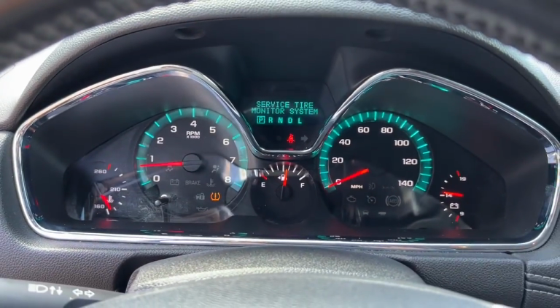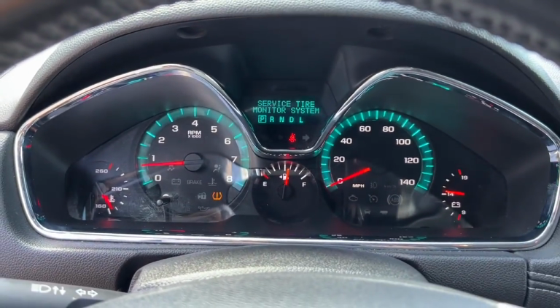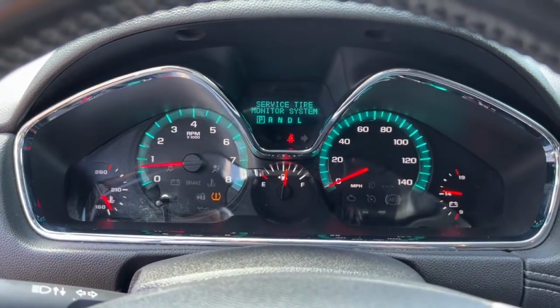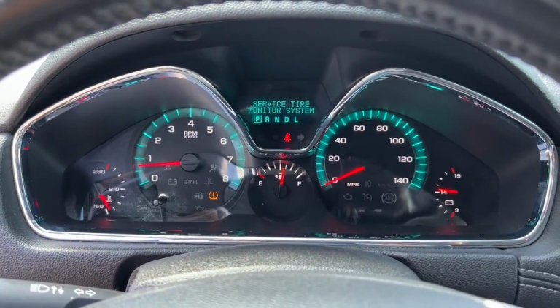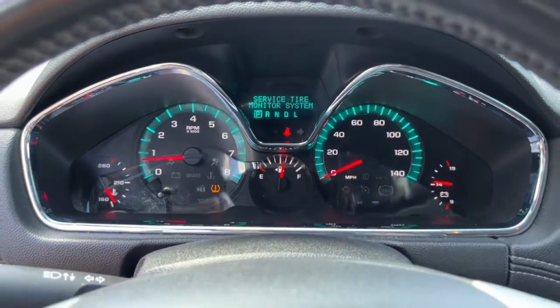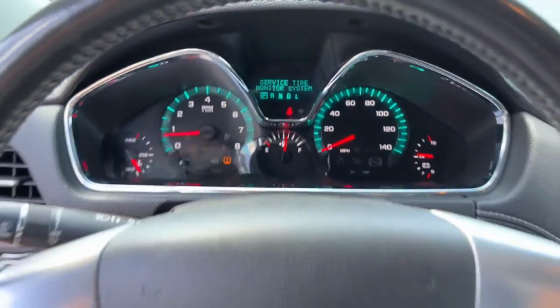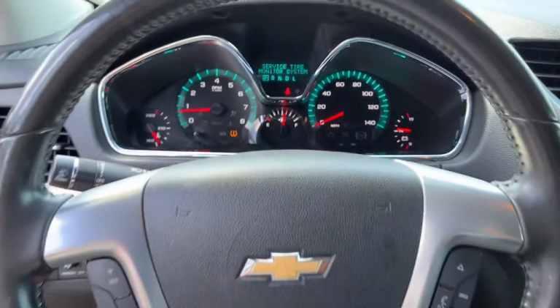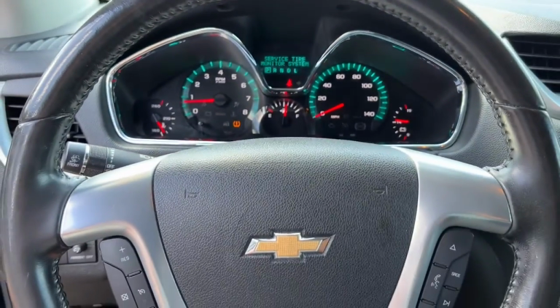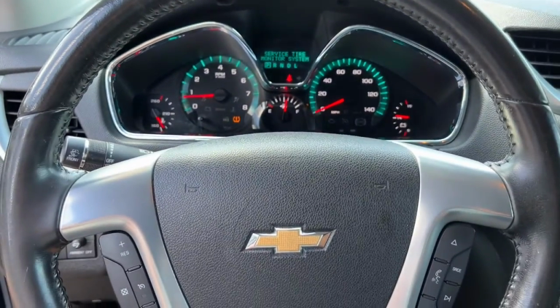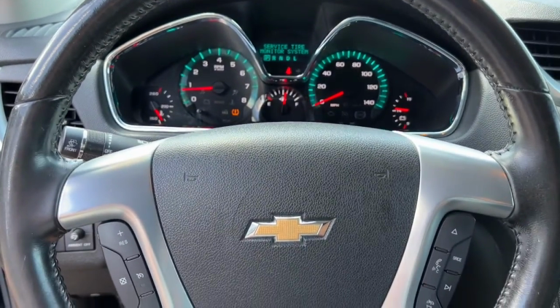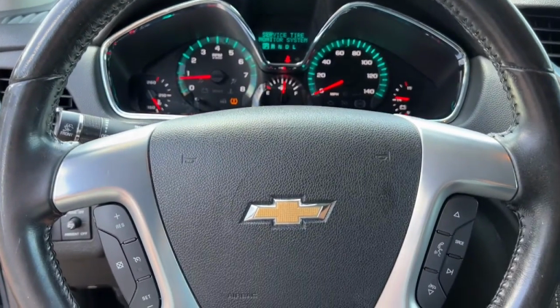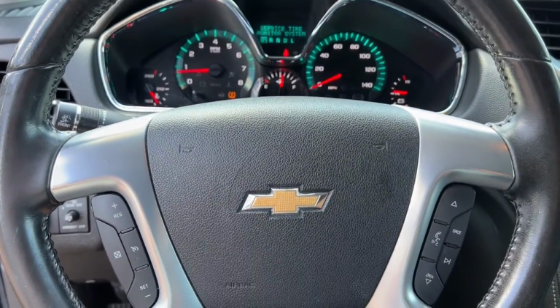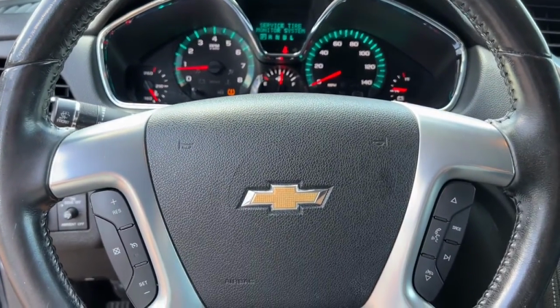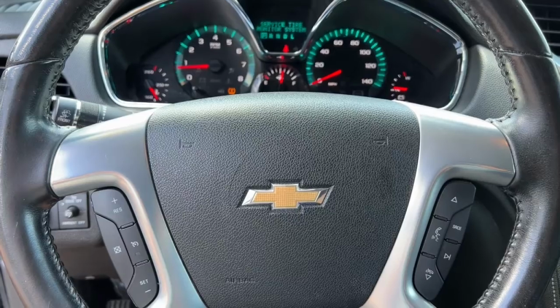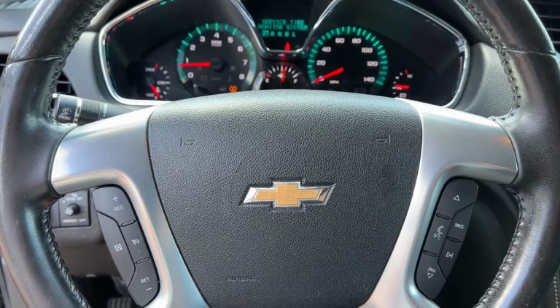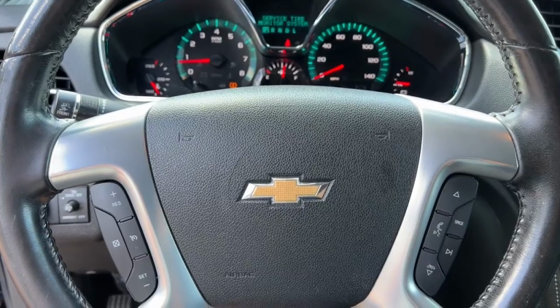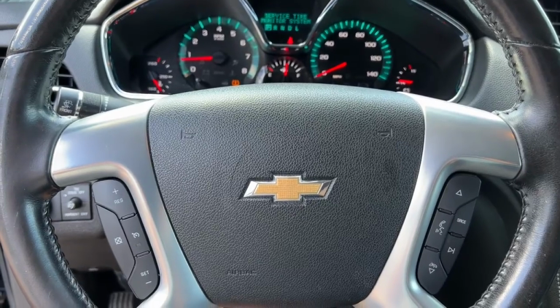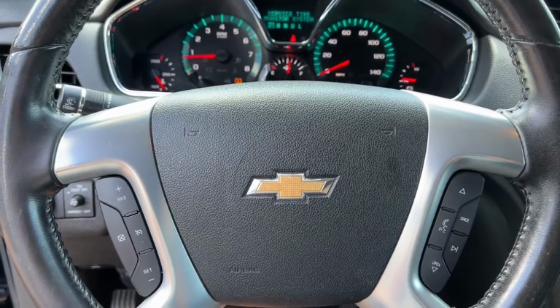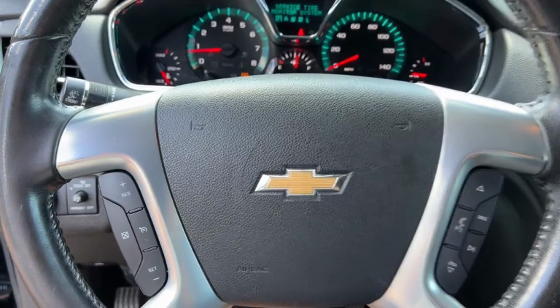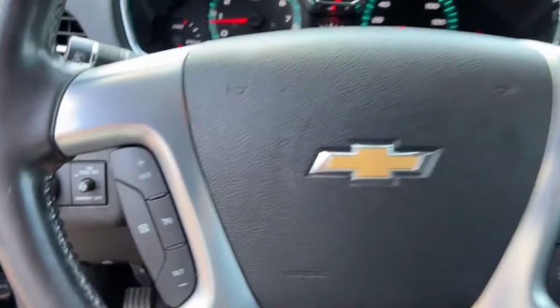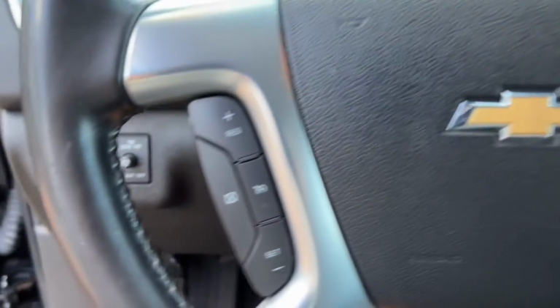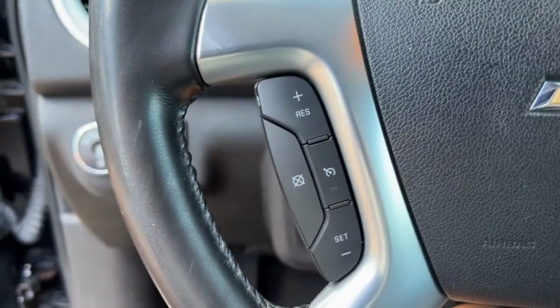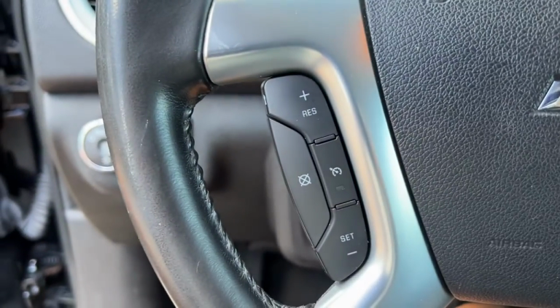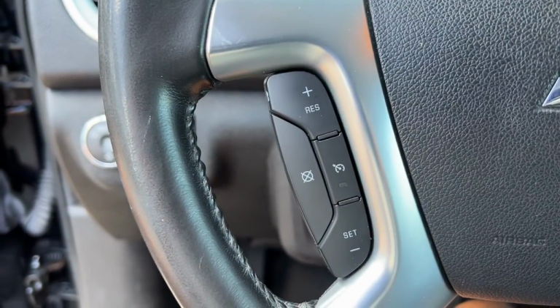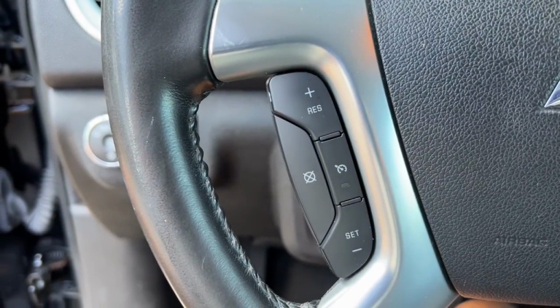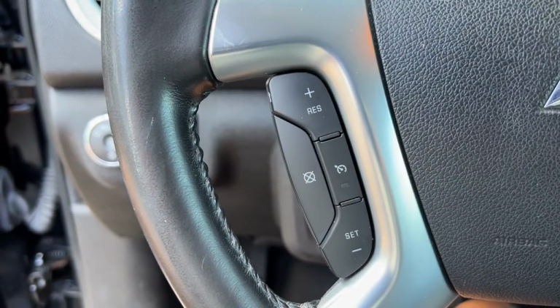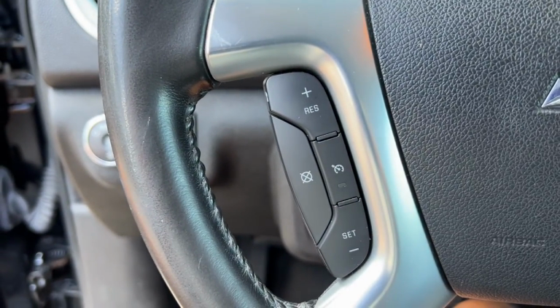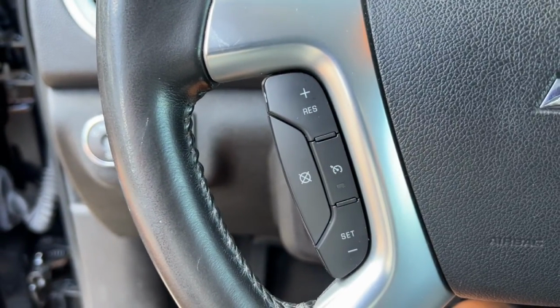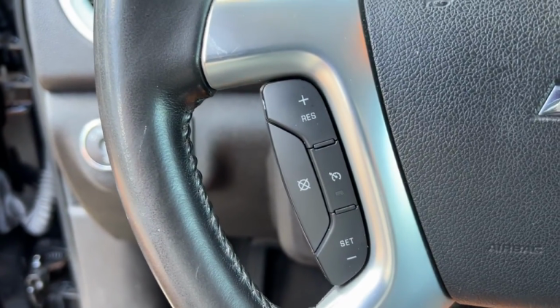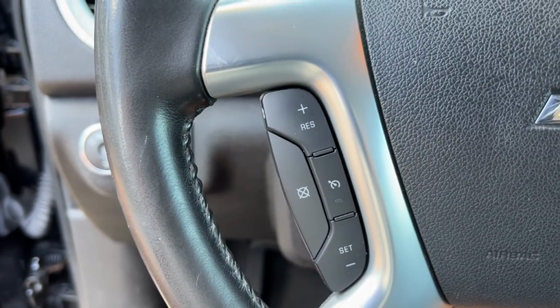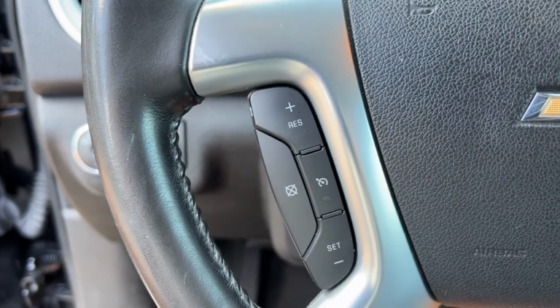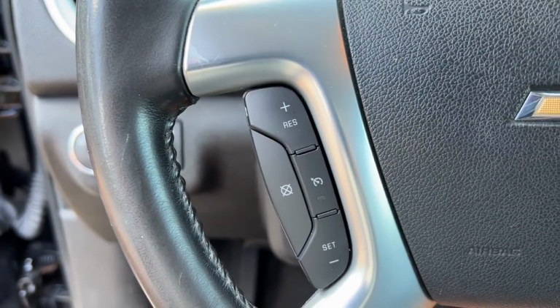Third row seat, aluminum wheels, intermittent wipers, tire pressure monitoring system, and trip computer.